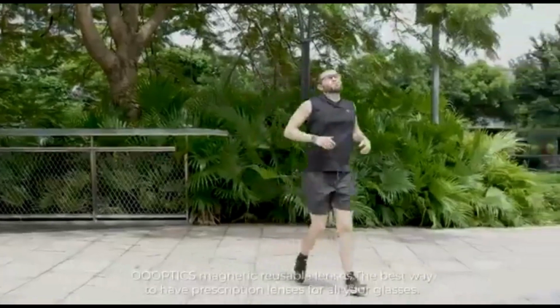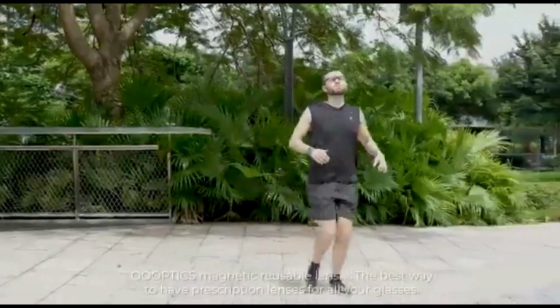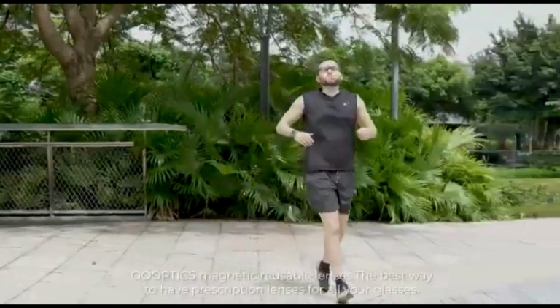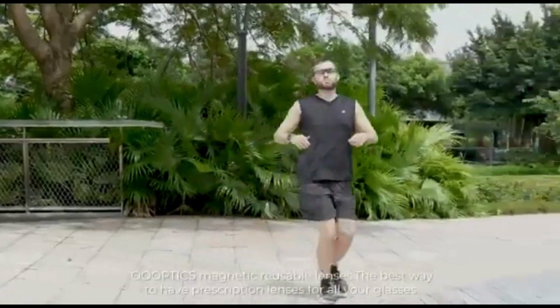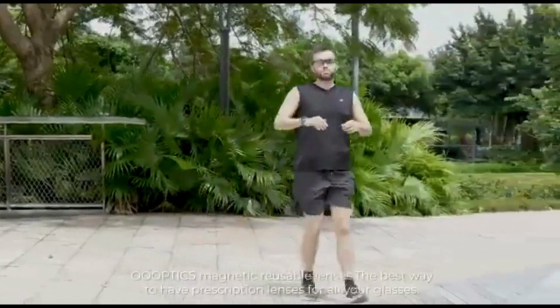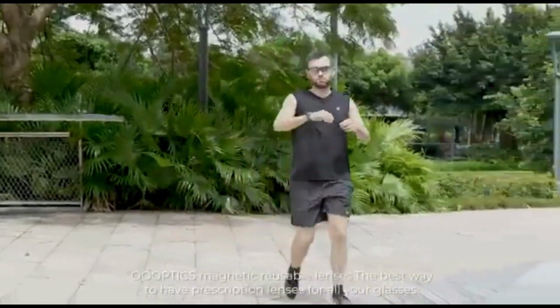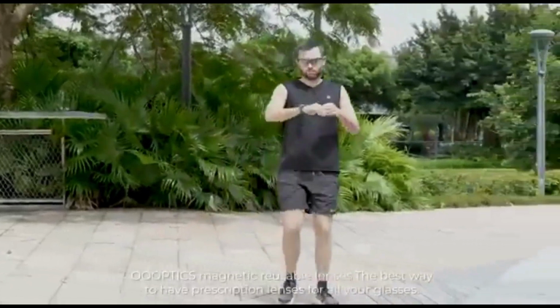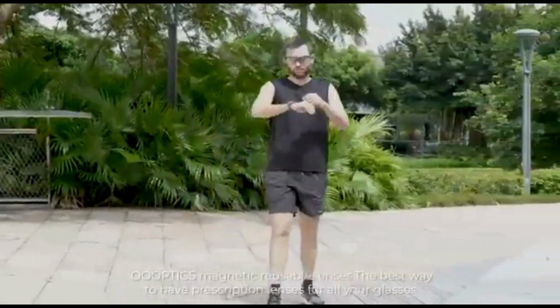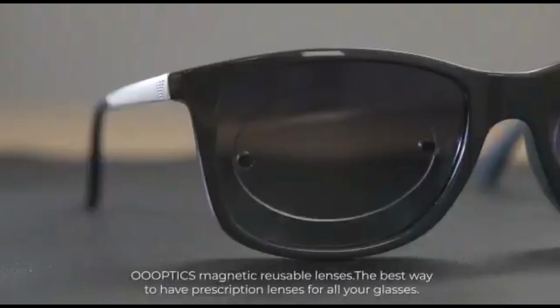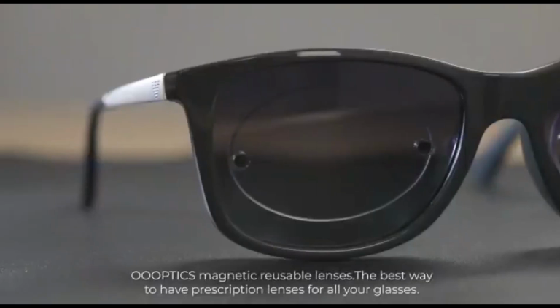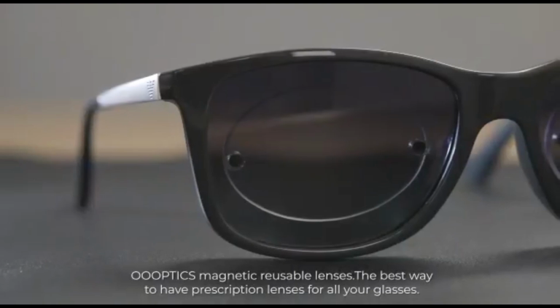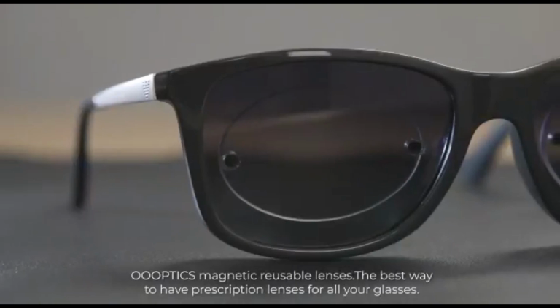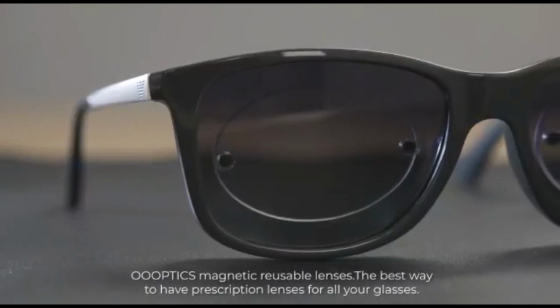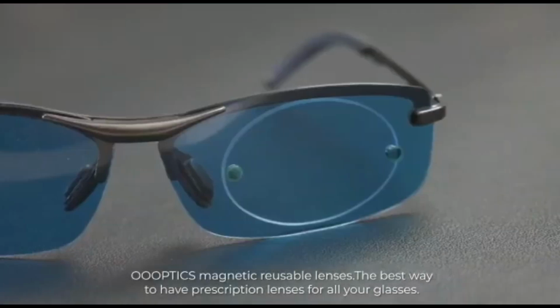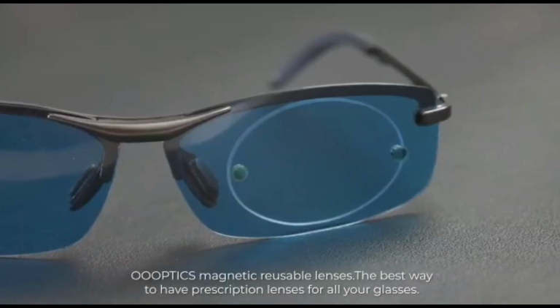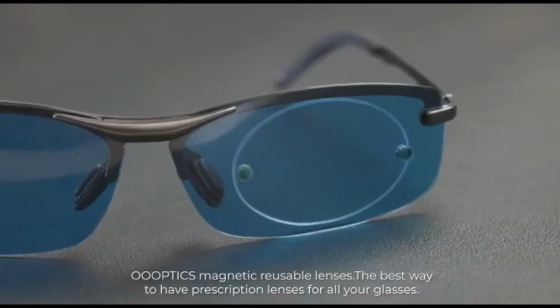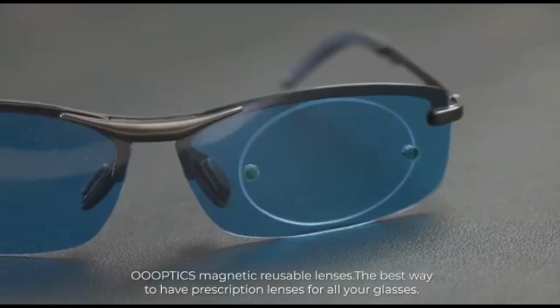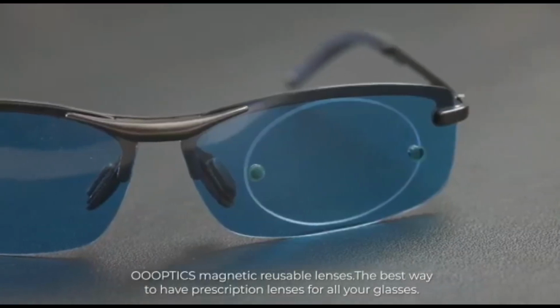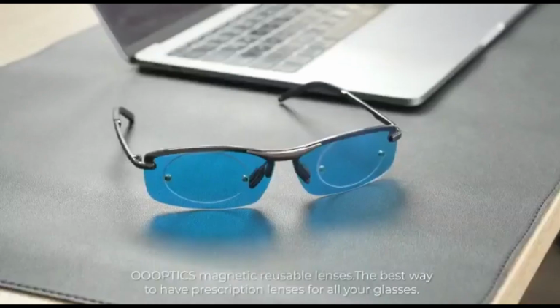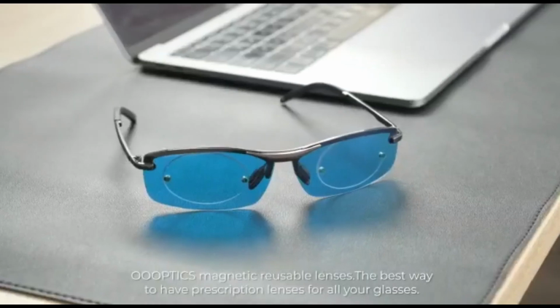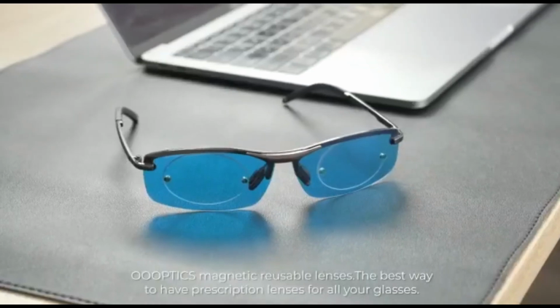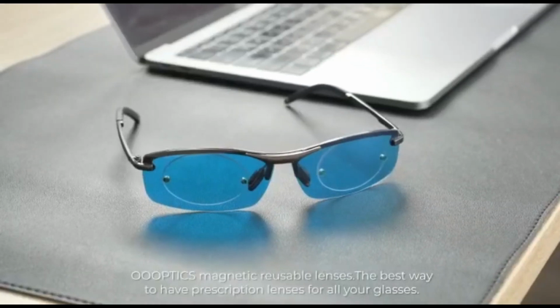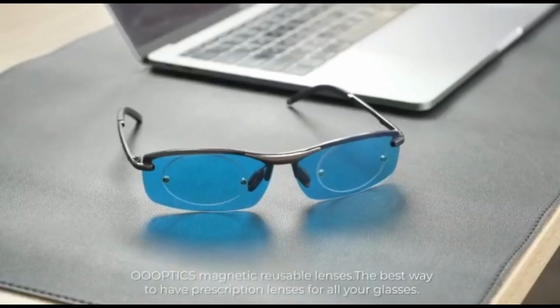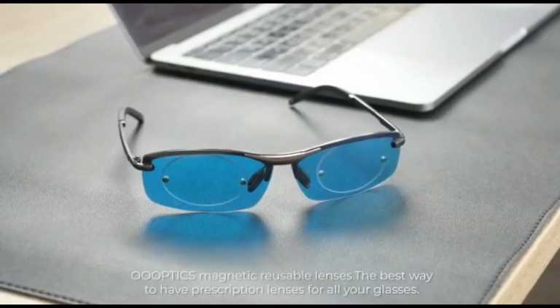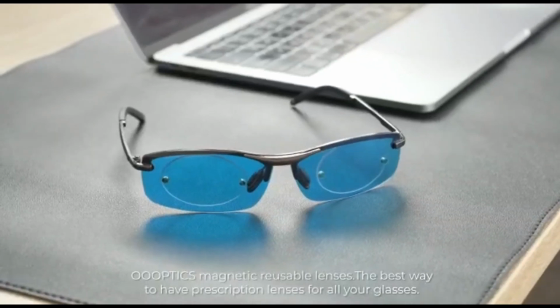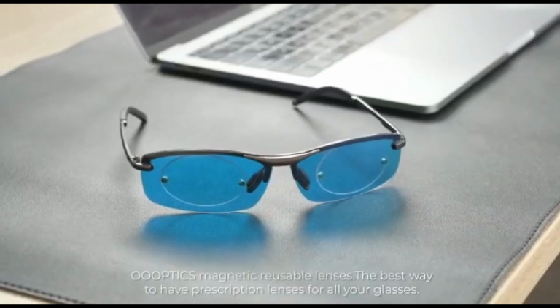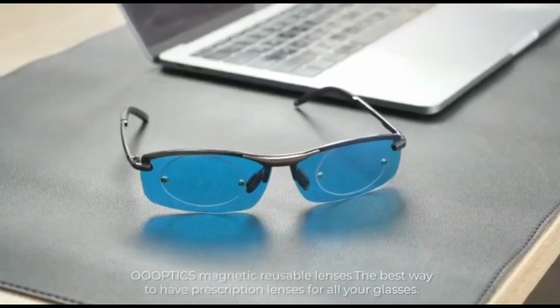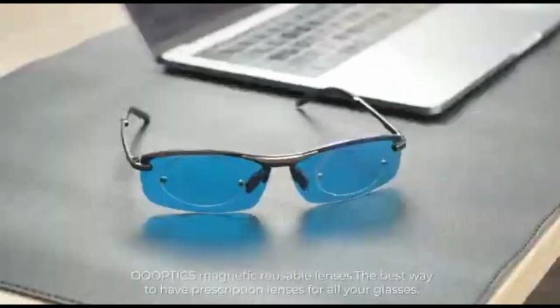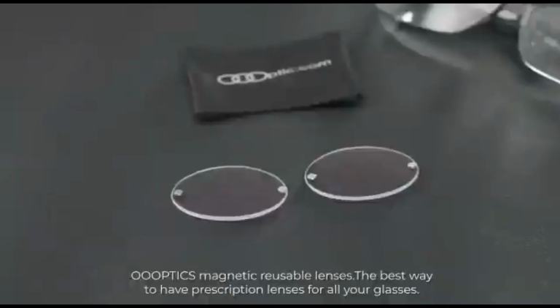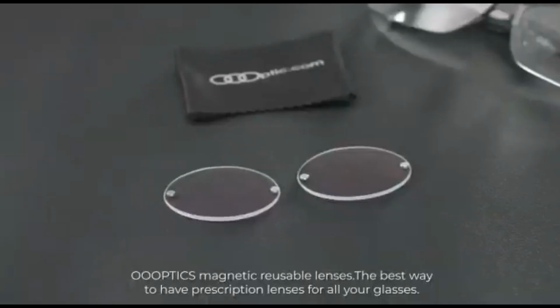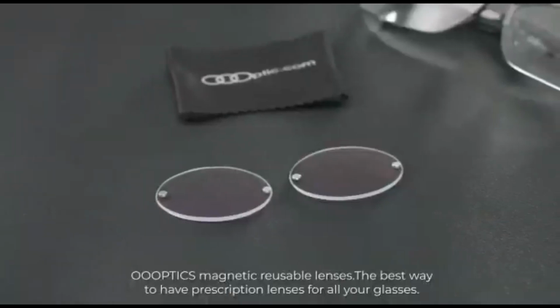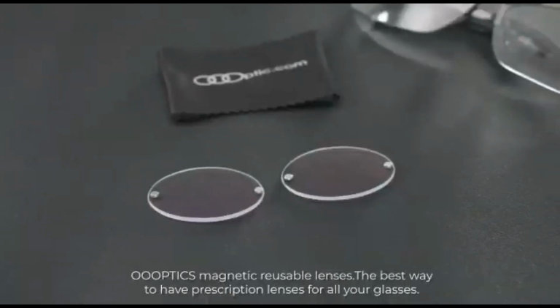Optic's Magnetic Reusable Lenses — the best way to have protection lenses for all your glasses.